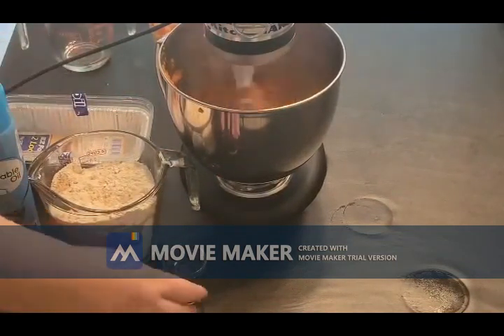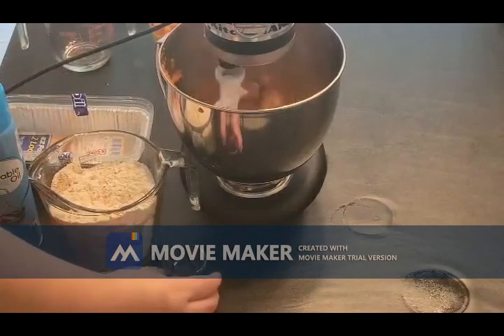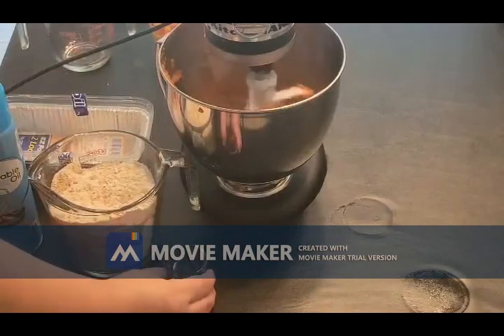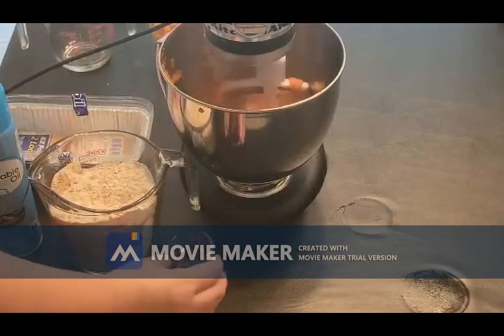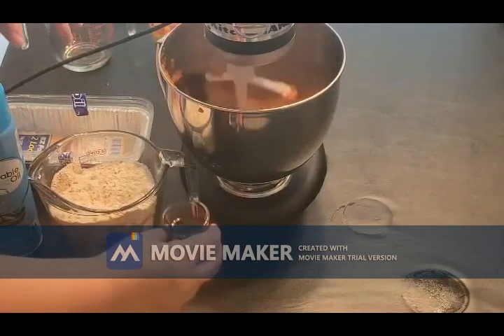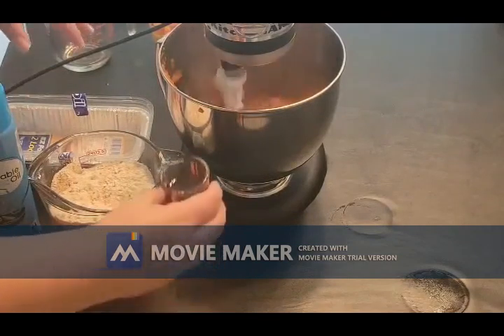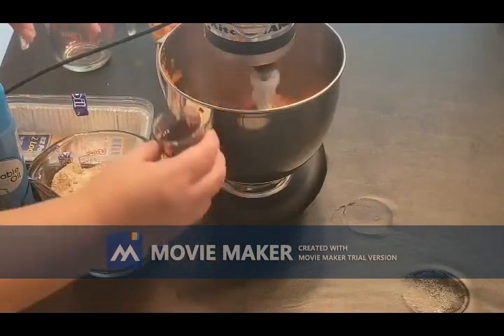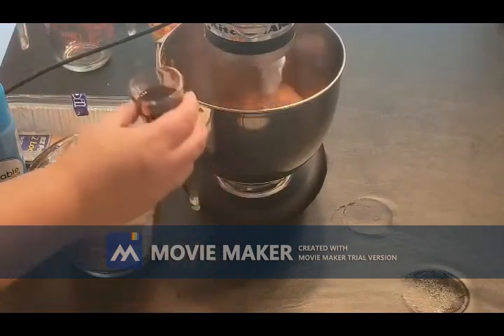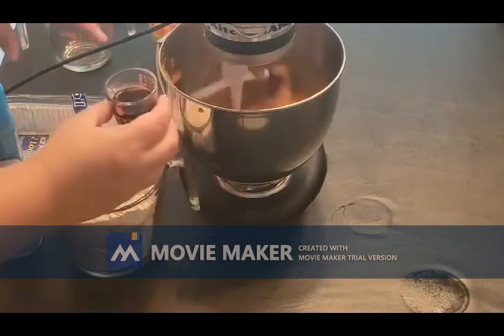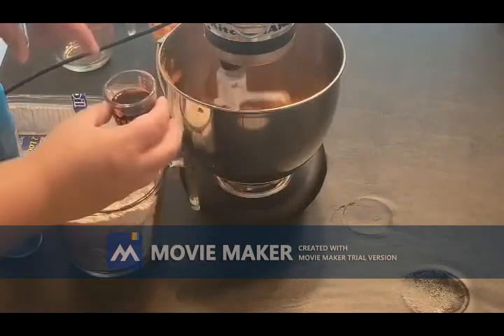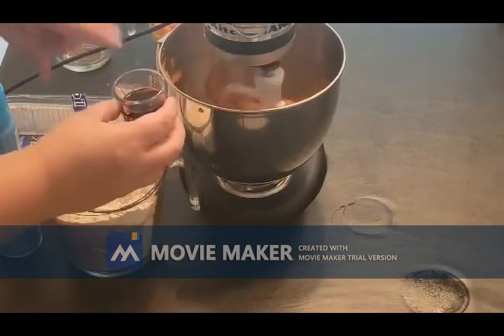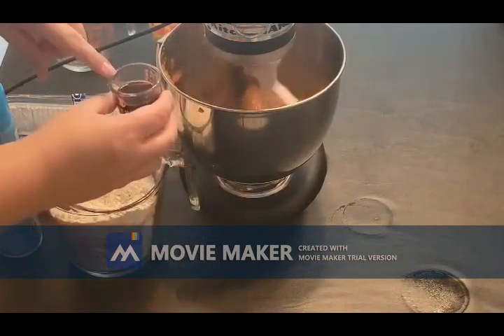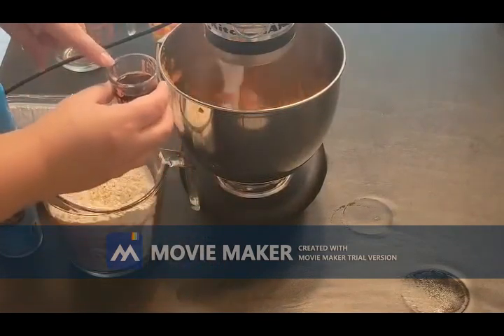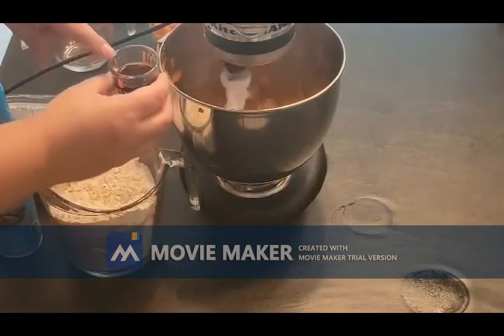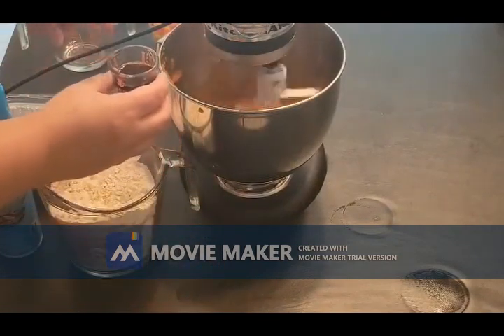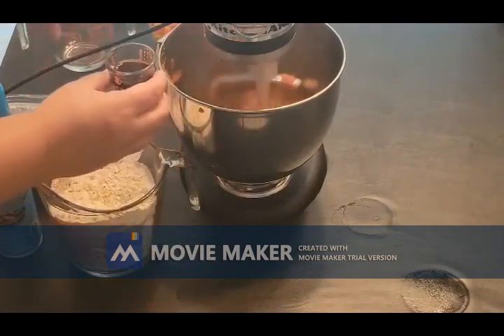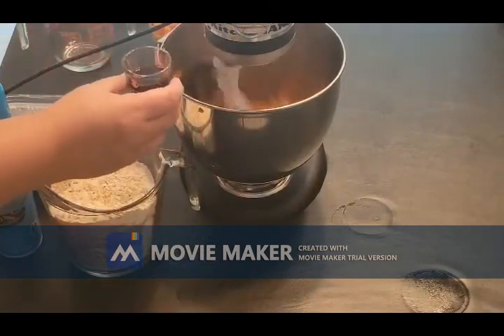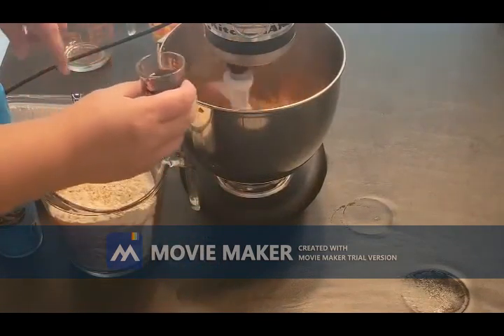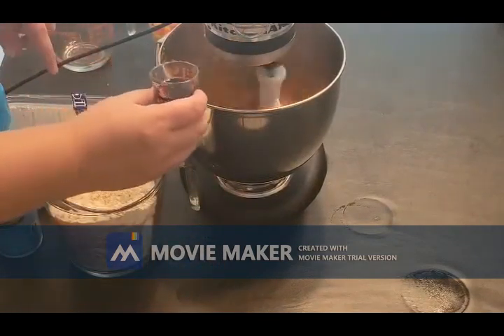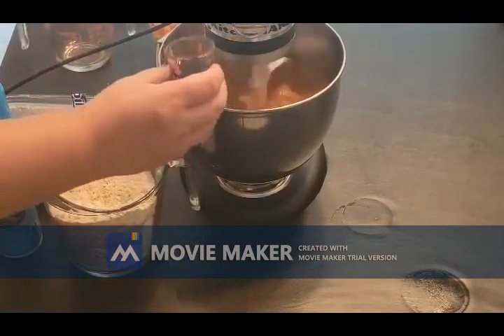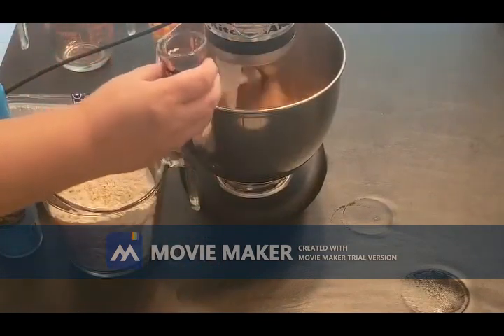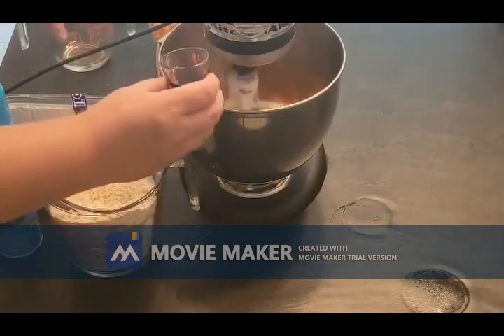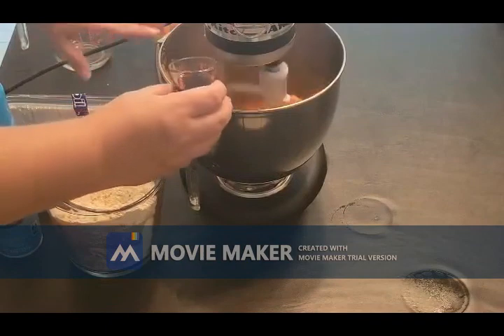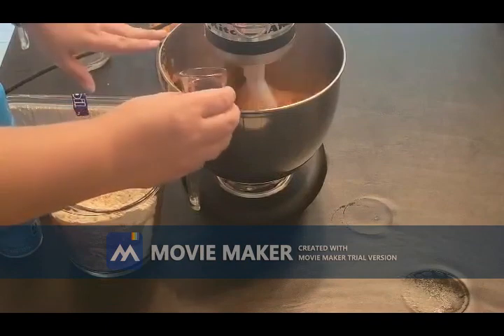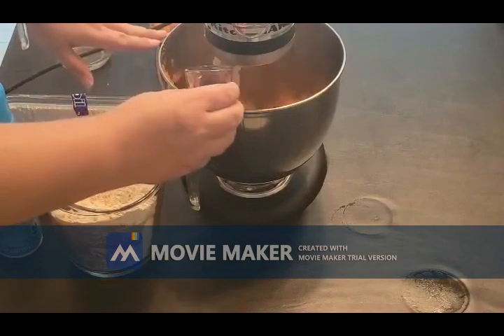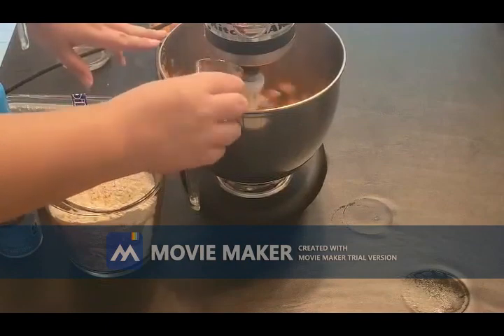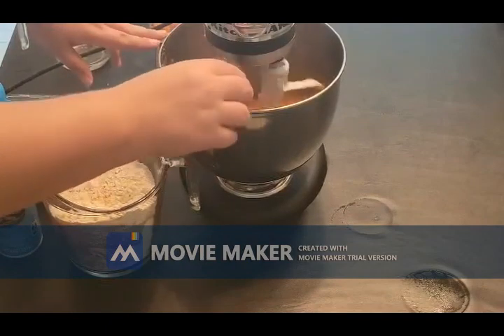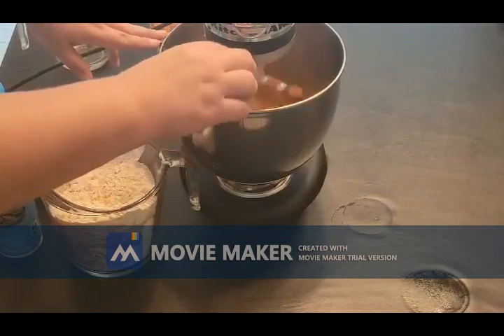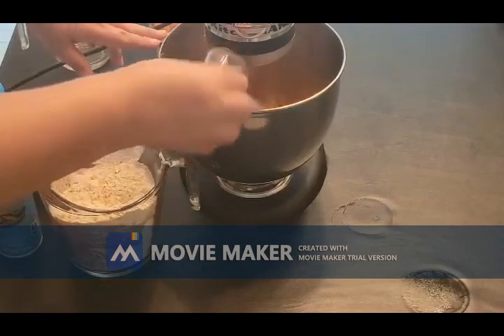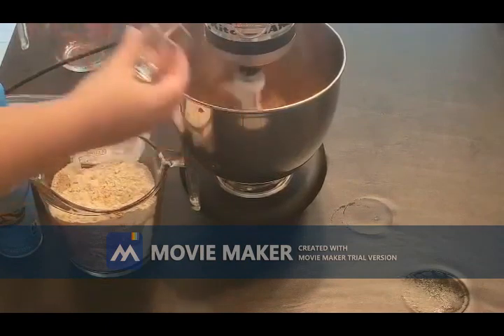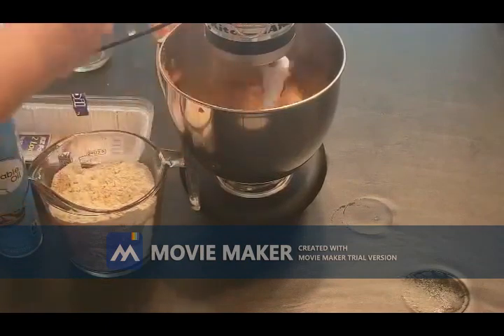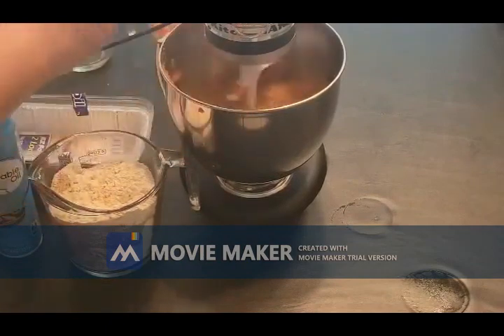The recipe did not call for this, but I'm going to go ahead and add two tablespoons of vanilla. I think that's a nice little trick to make sure that you get some nice and moist bread.